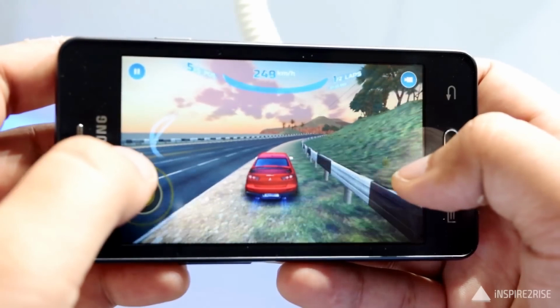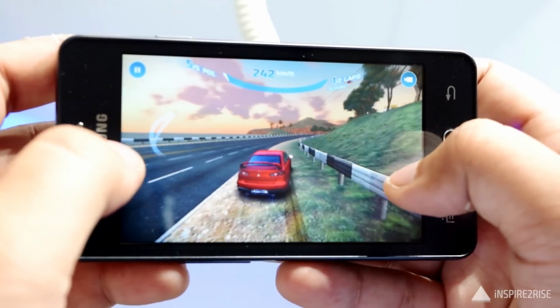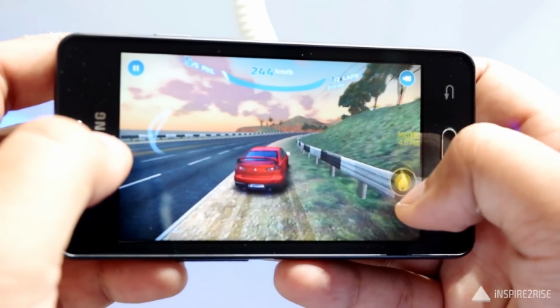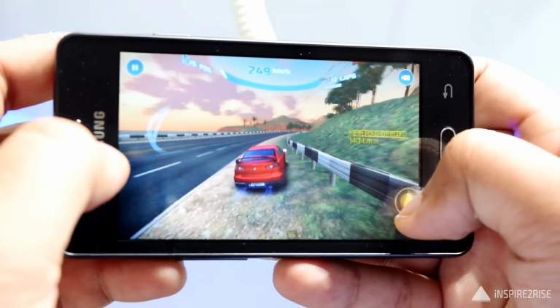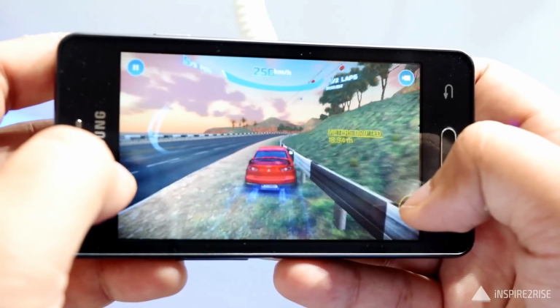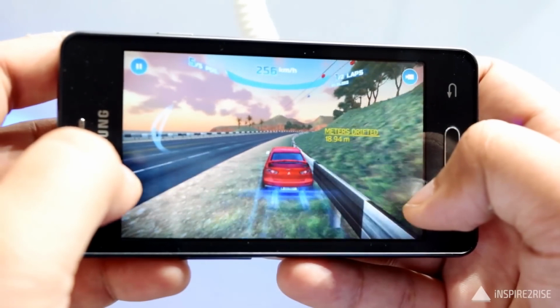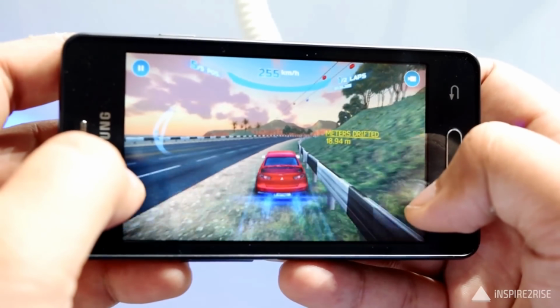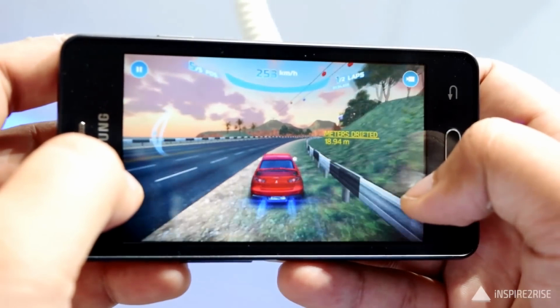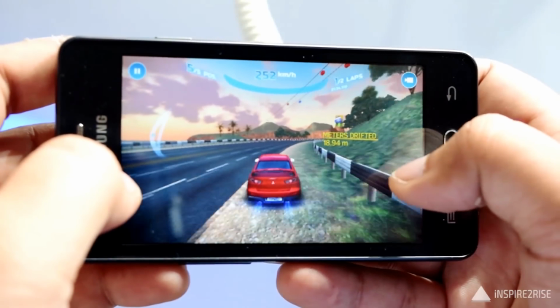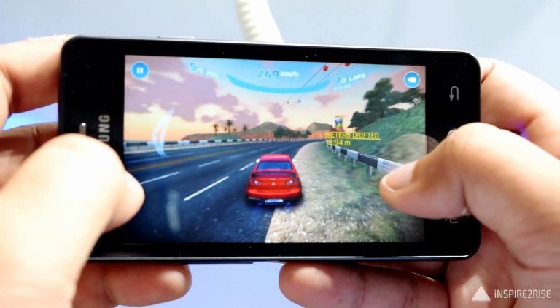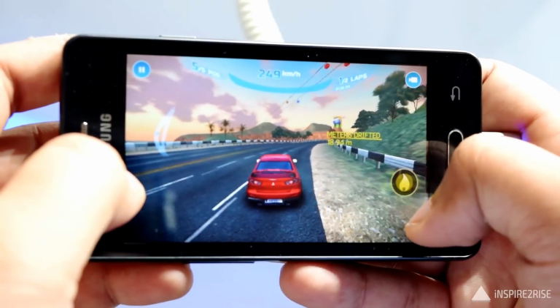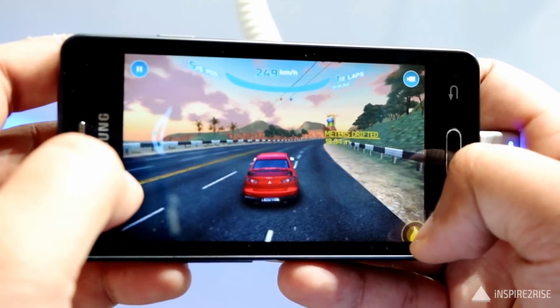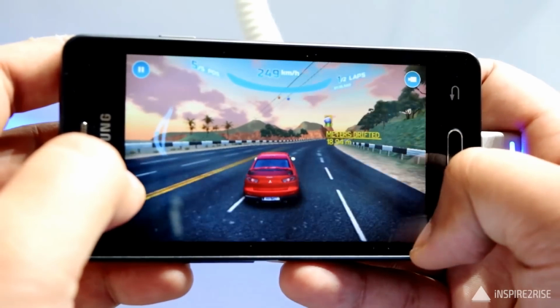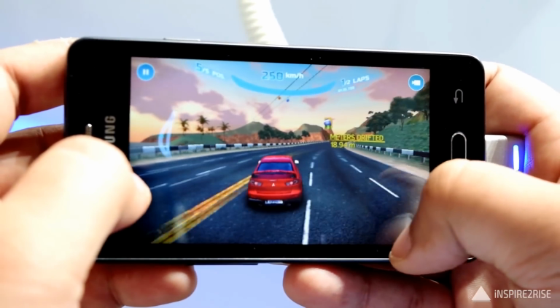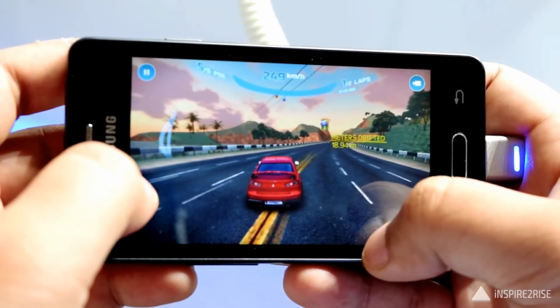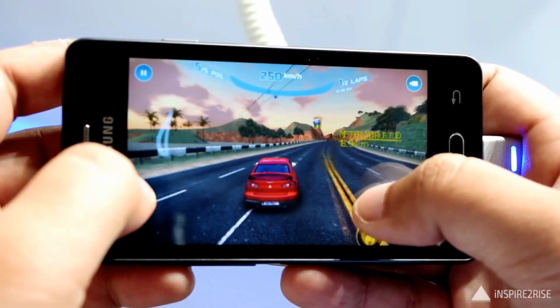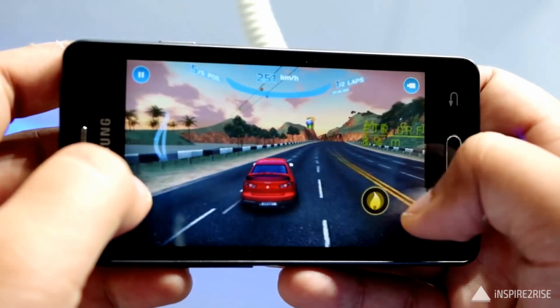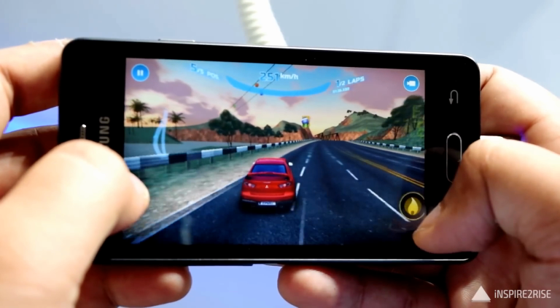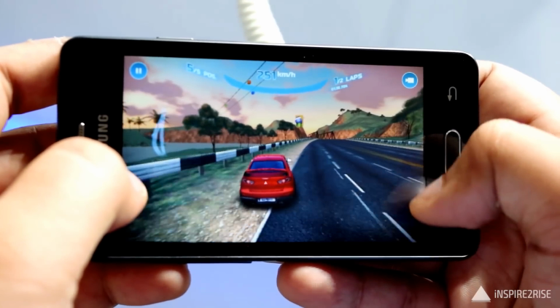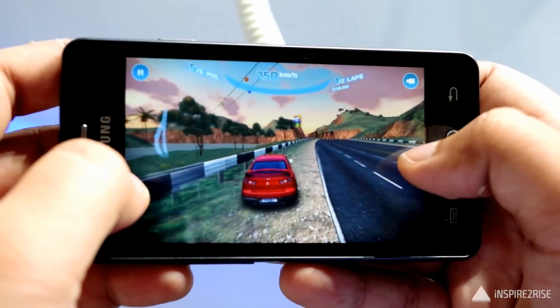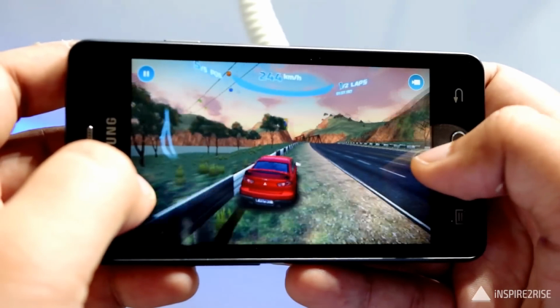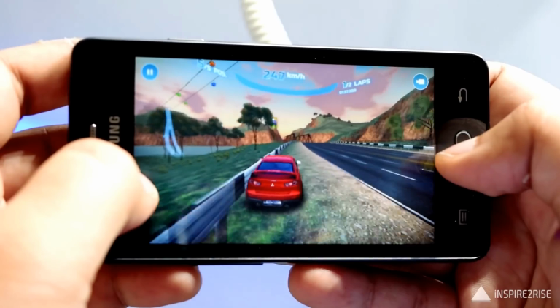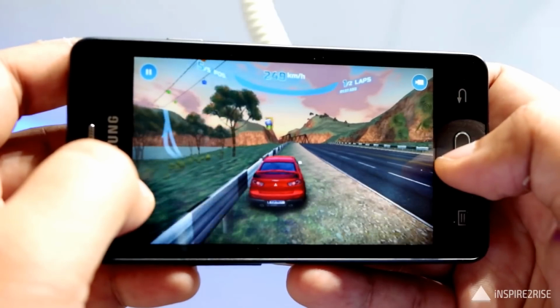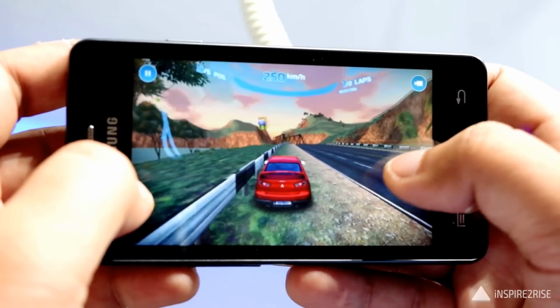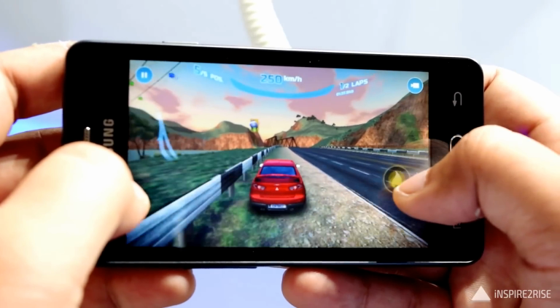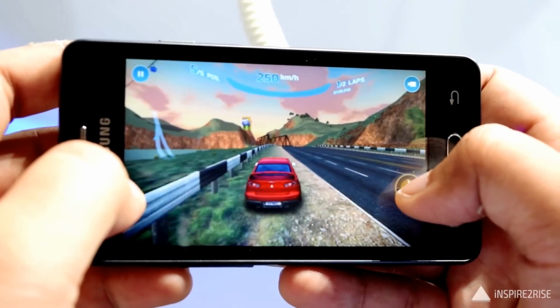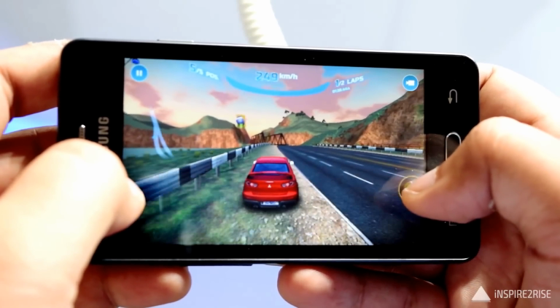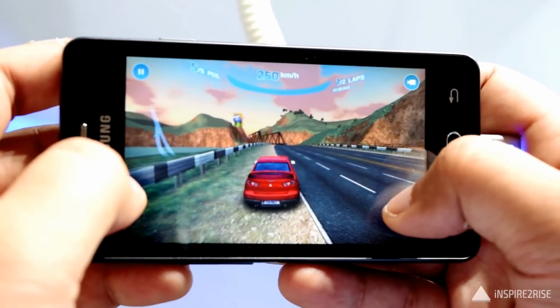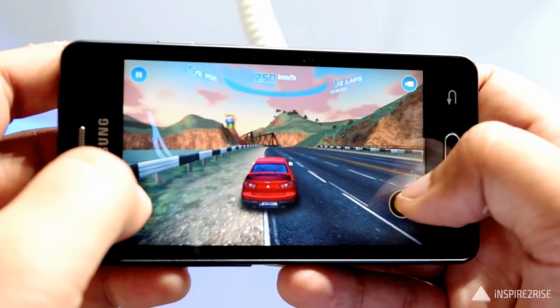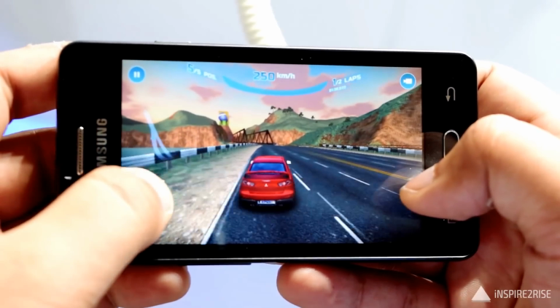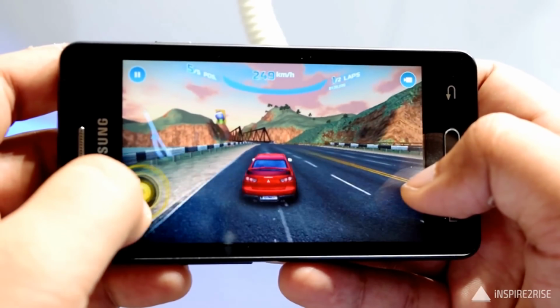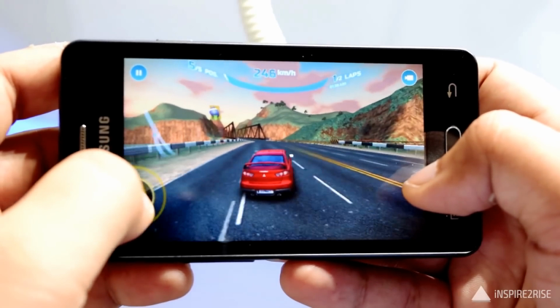When I tried playing Asphalt Nitro on this one, the gameplay was smooth even on the highest settings. The gameplay was good enough, but game choices are limited because of the Tizen app store.